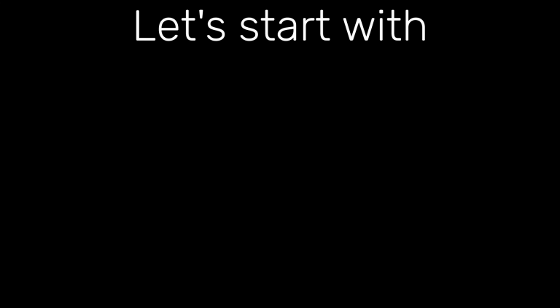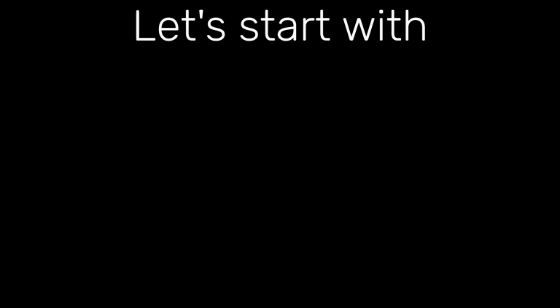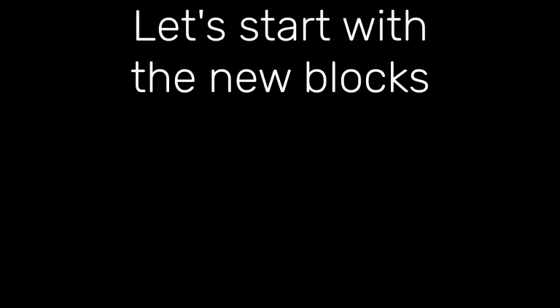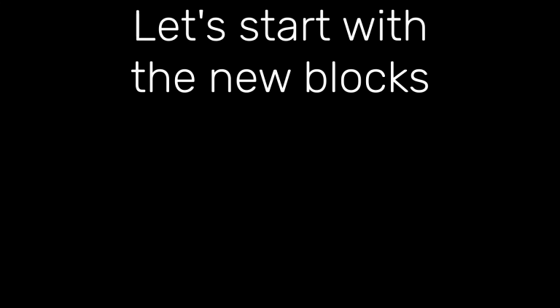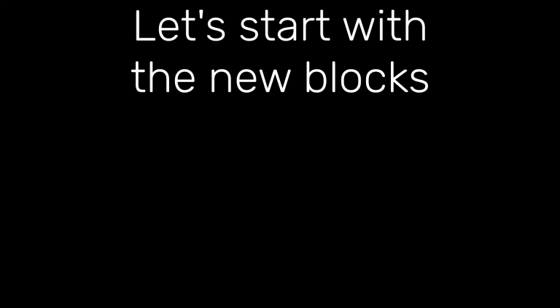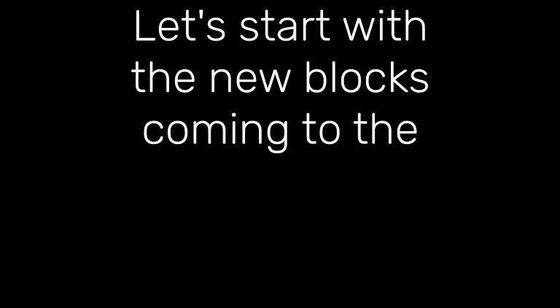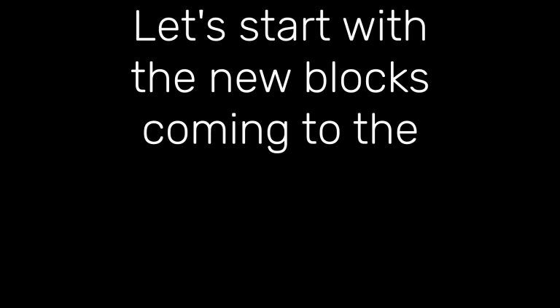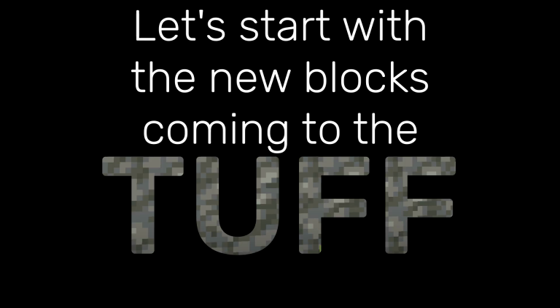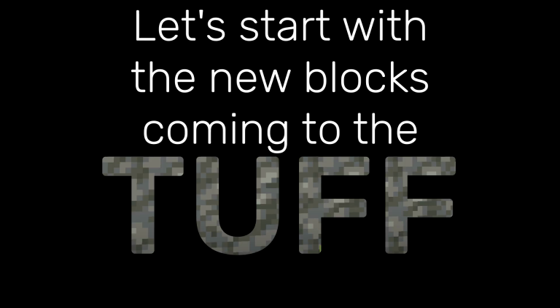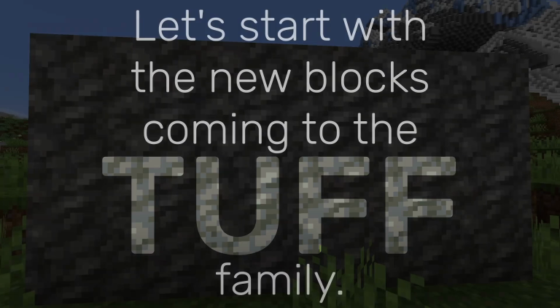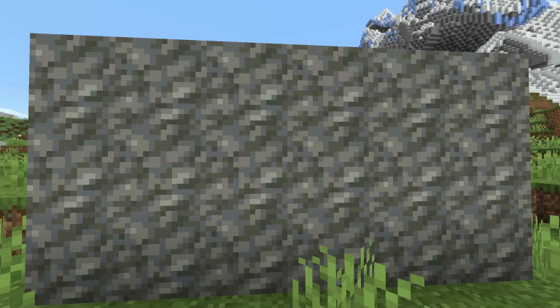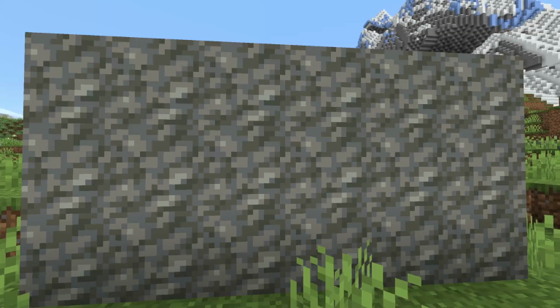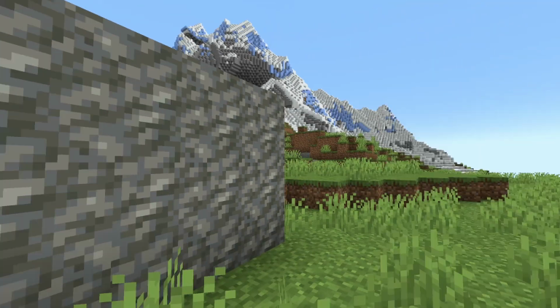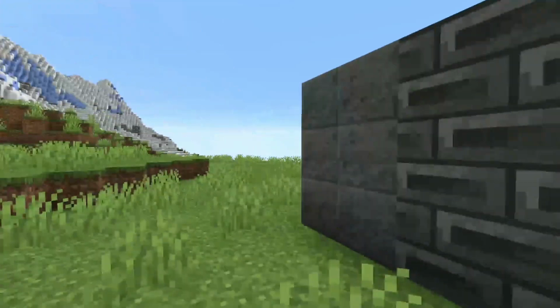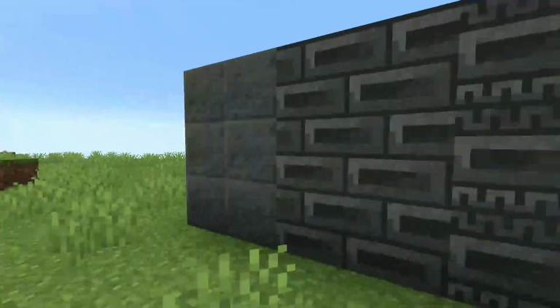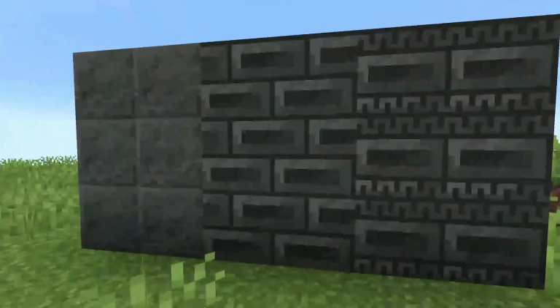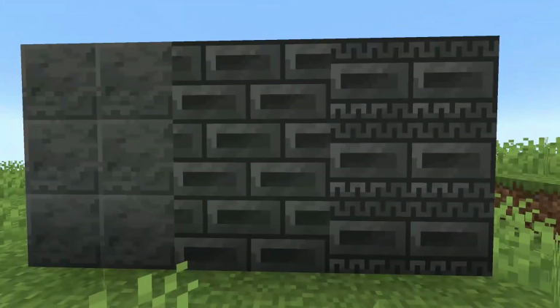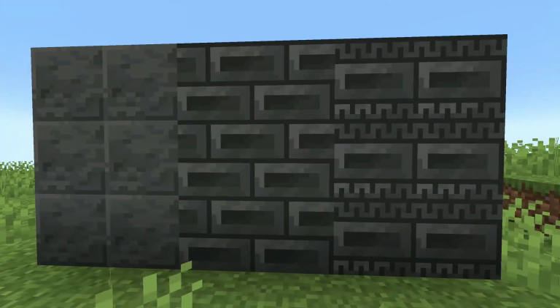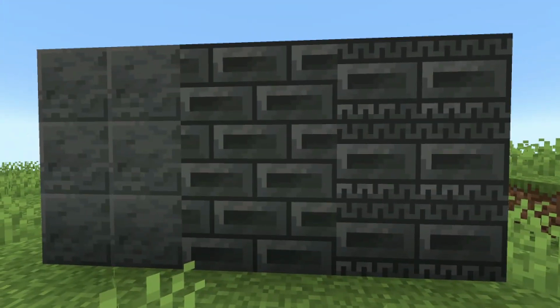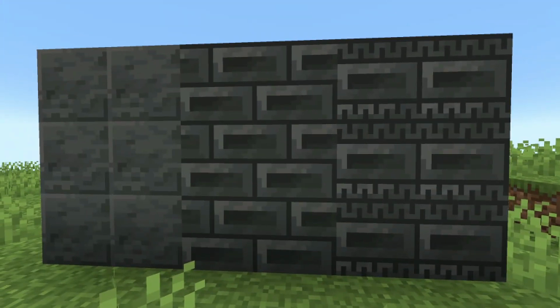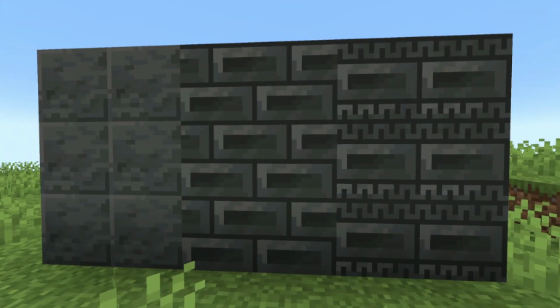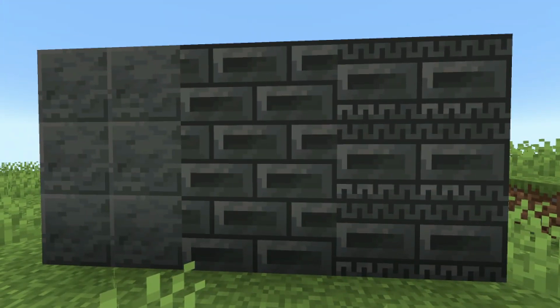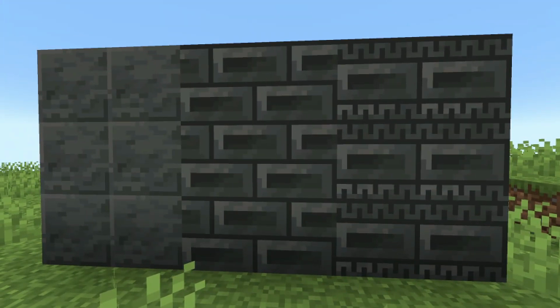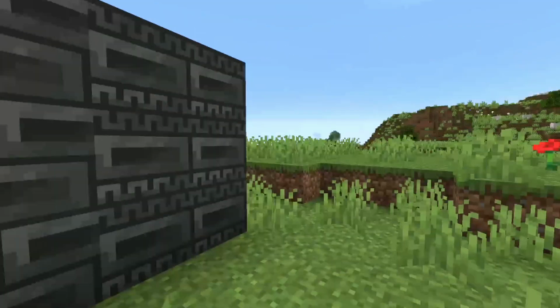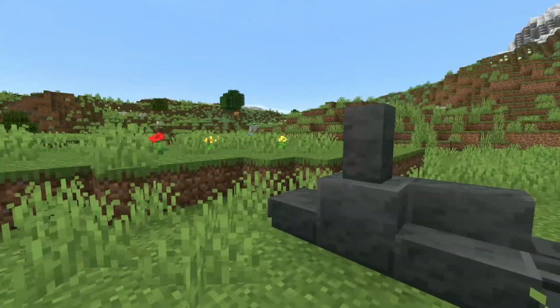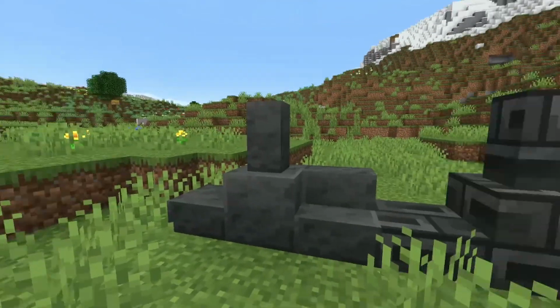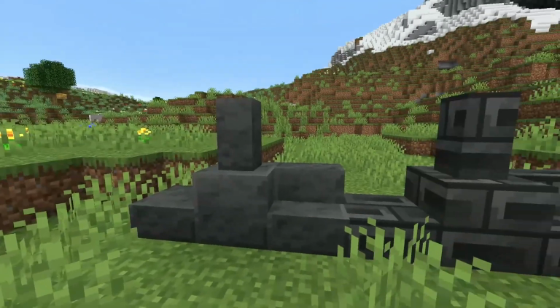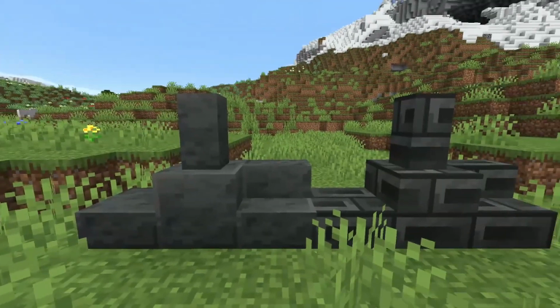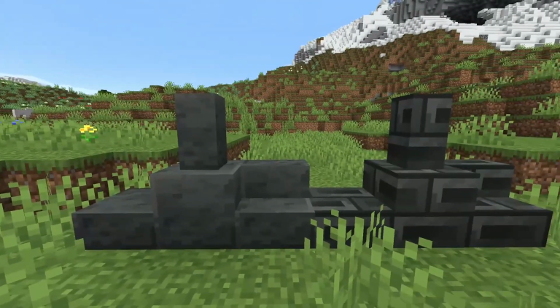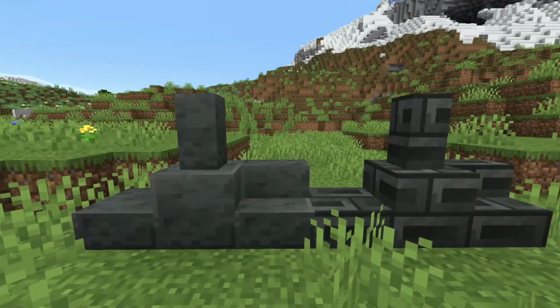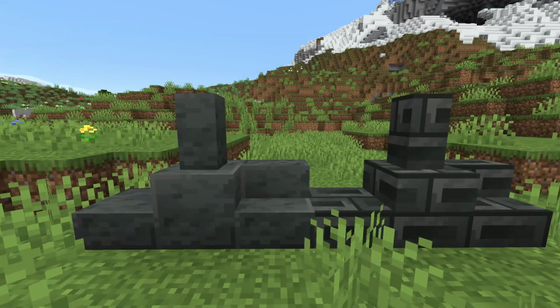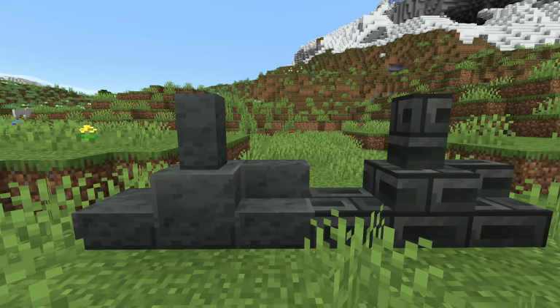Let's start with the new blocks coming to the tuff family, with what looks like chiseled tuff, polished tuff, and tuff bricks. The last two having stairs, slabs, and walls.